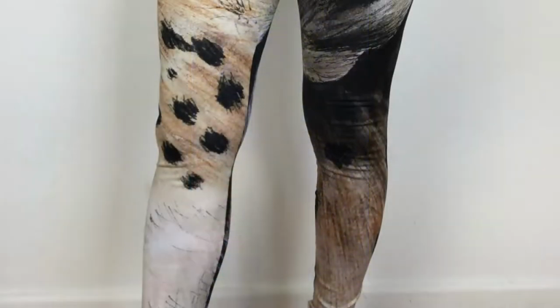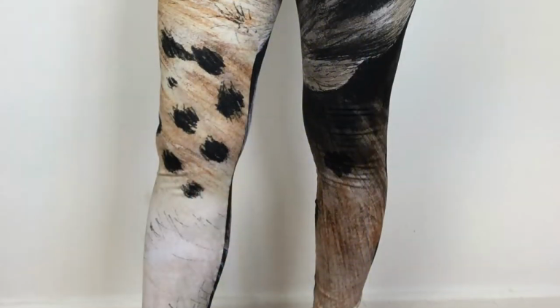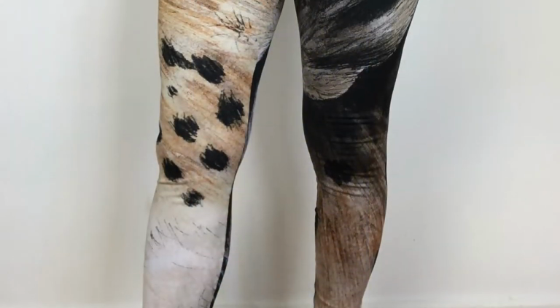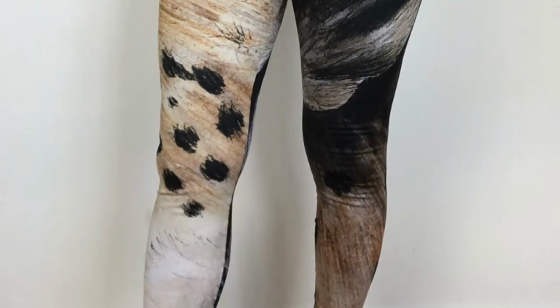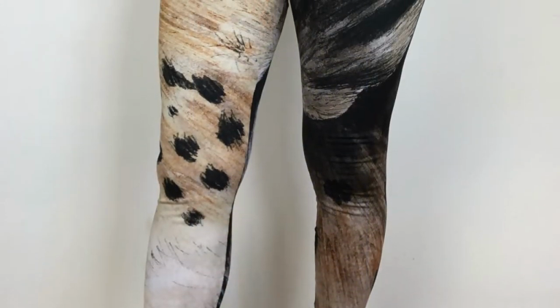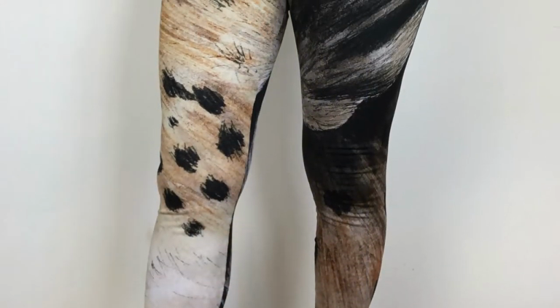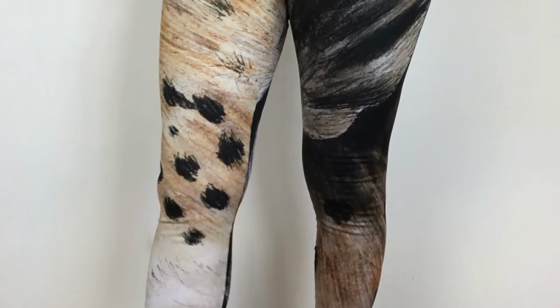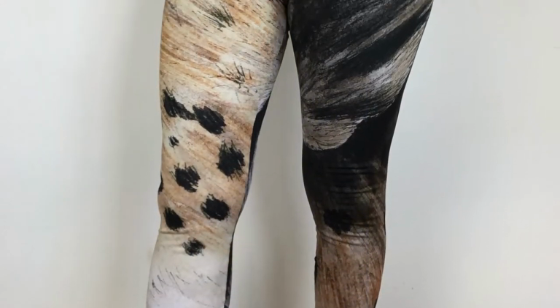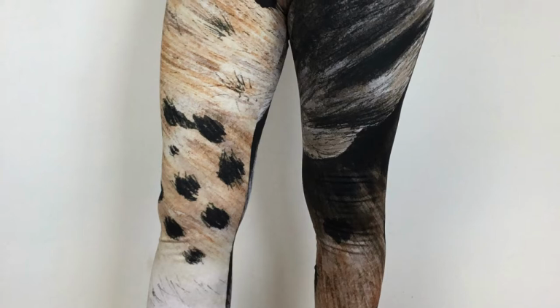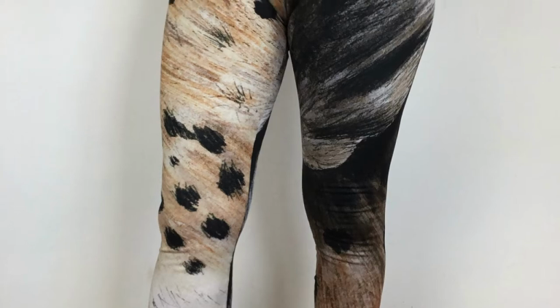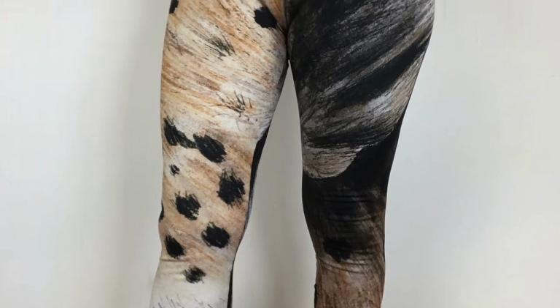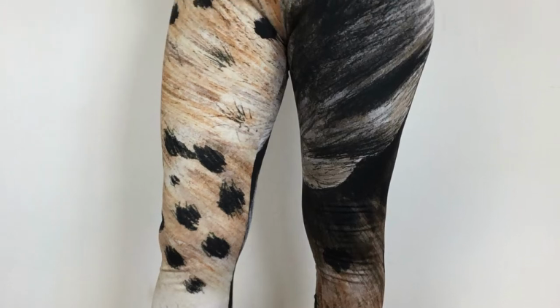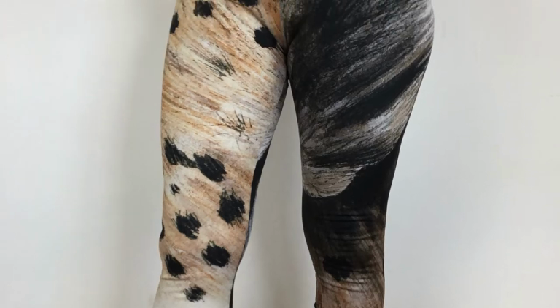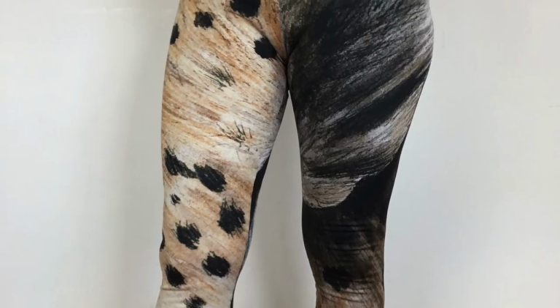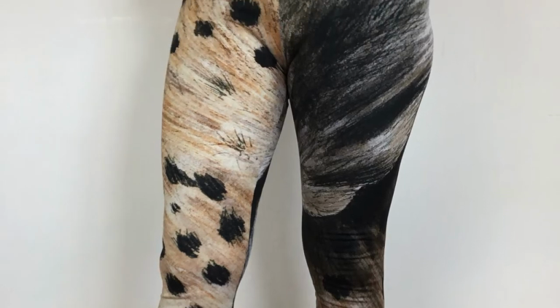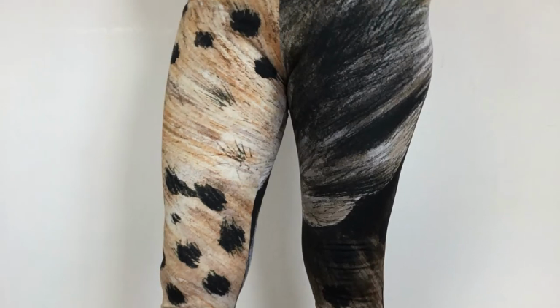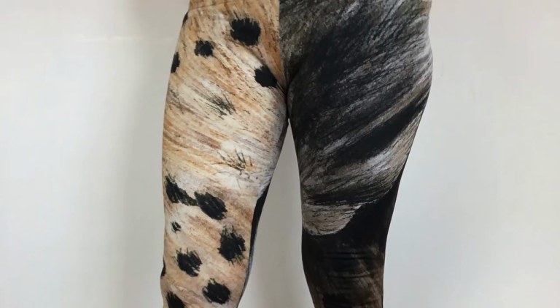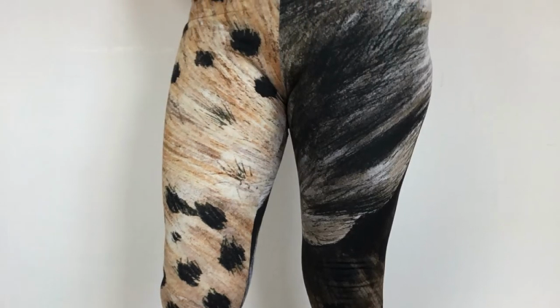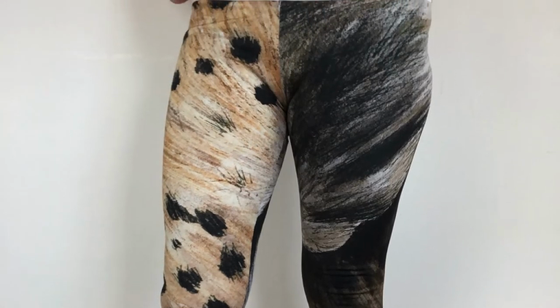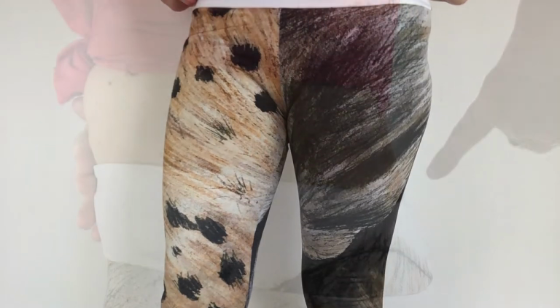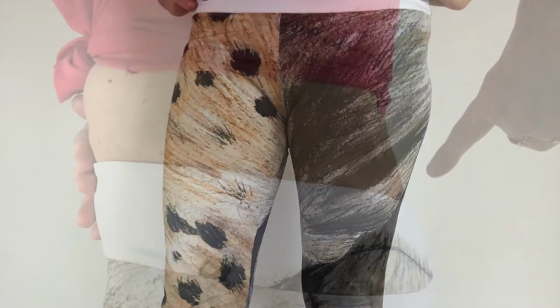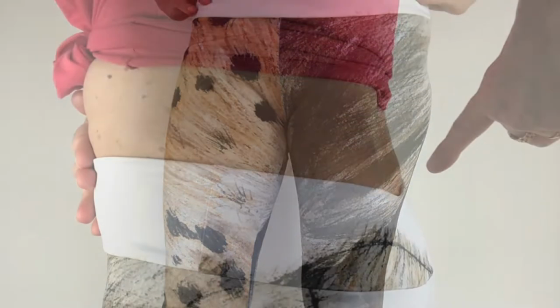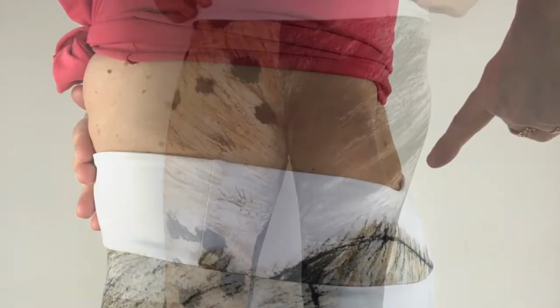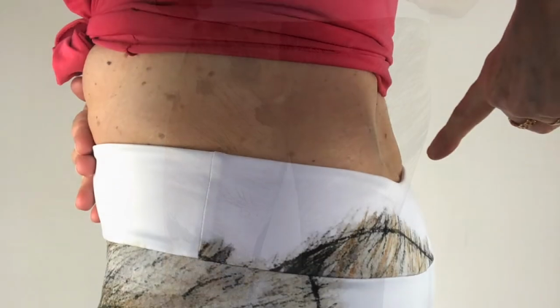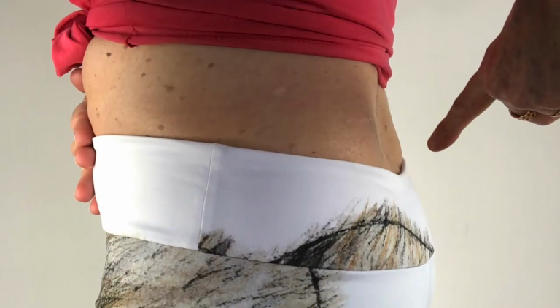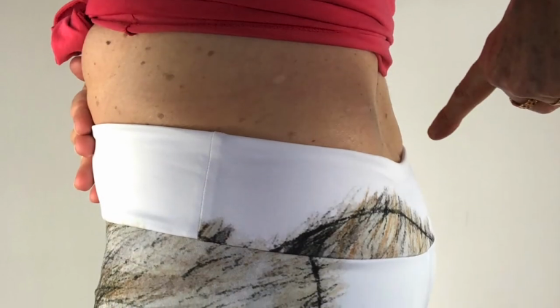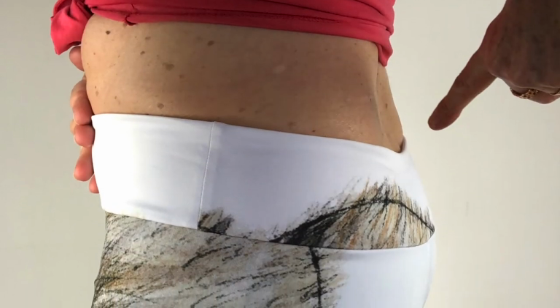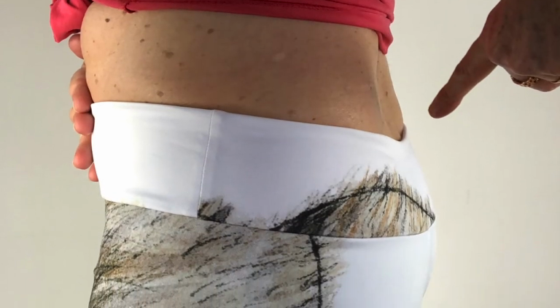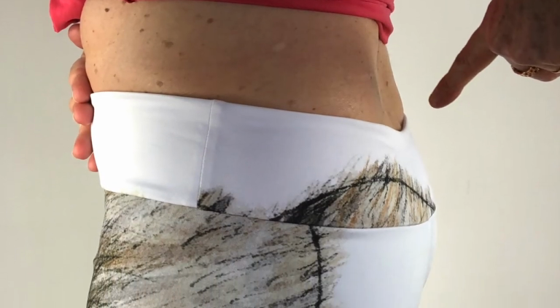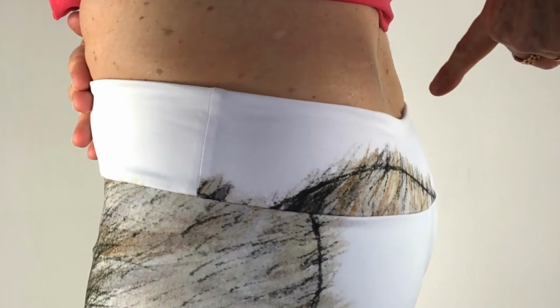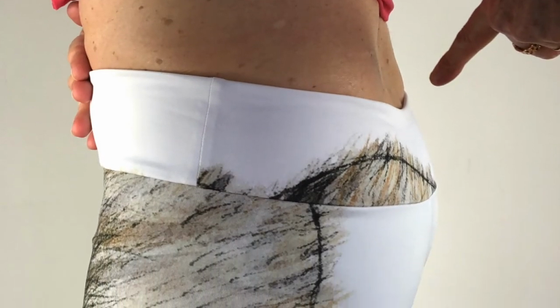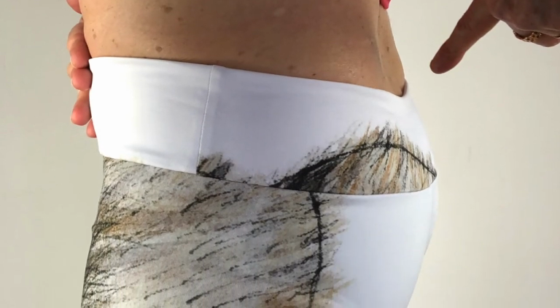The fabric in the Society6 leggings is actually slightly firmer than the Printful ones.